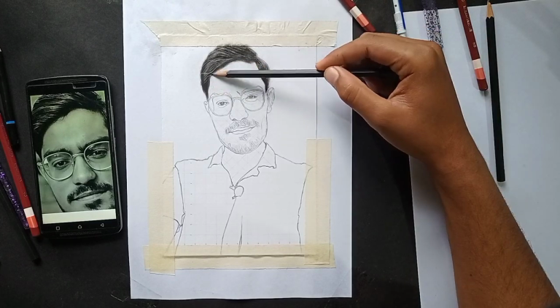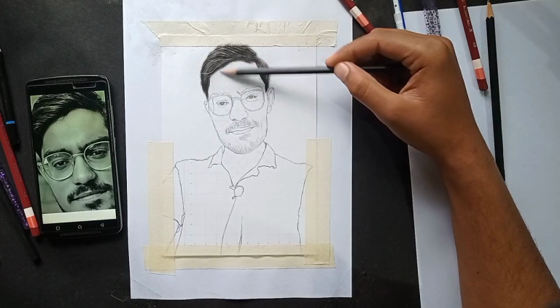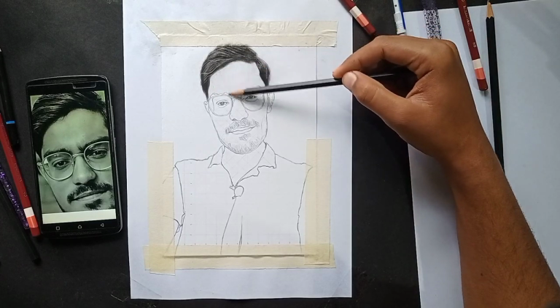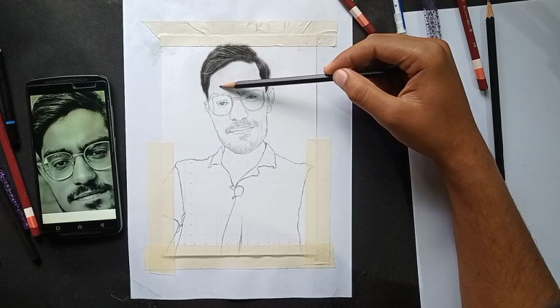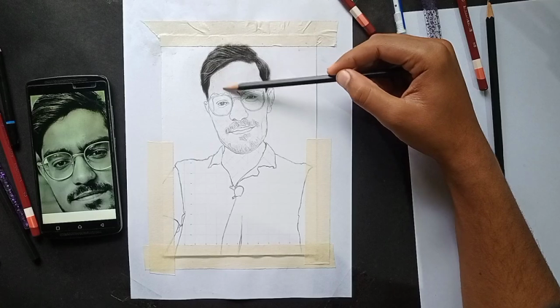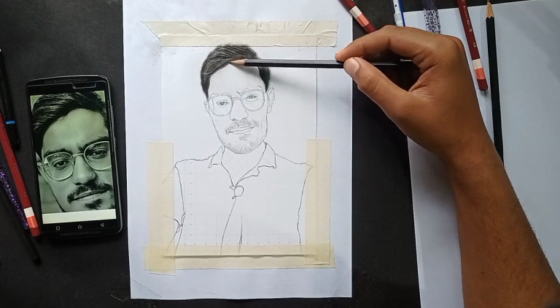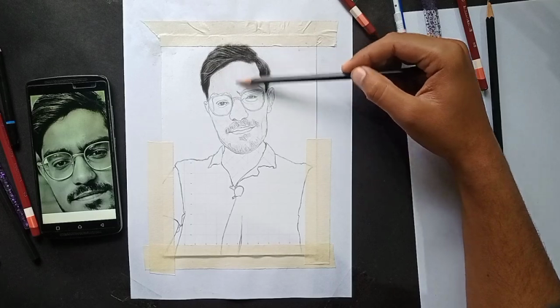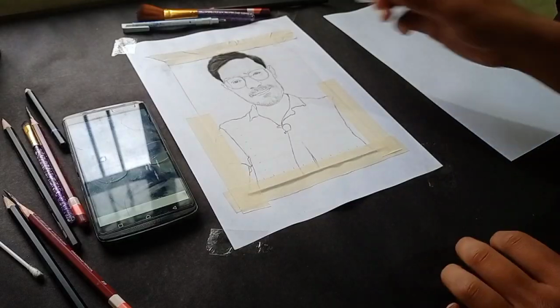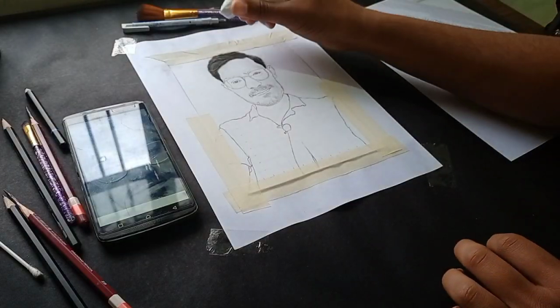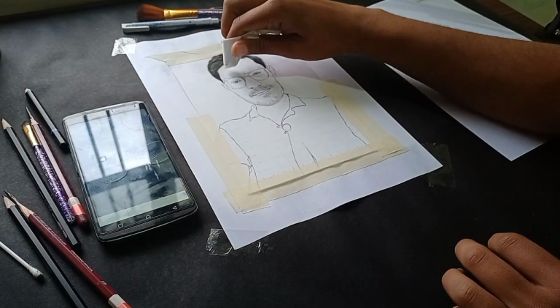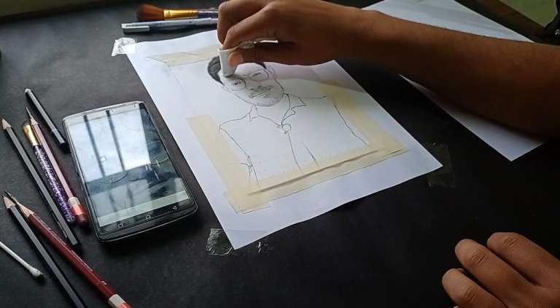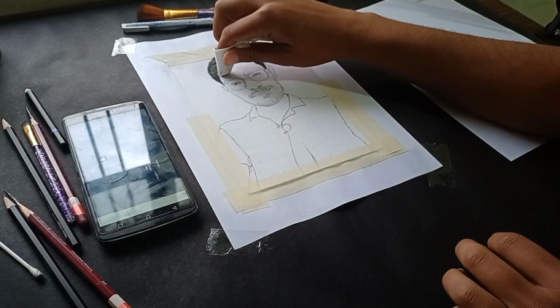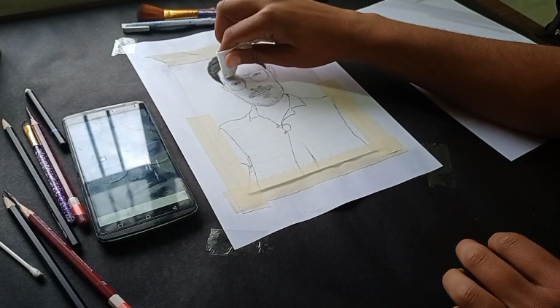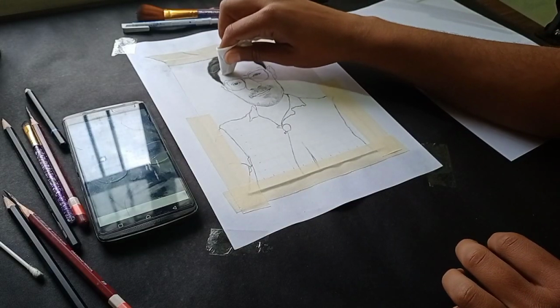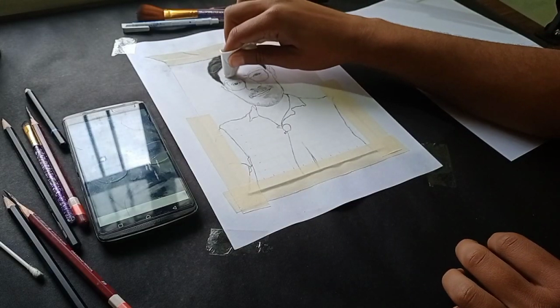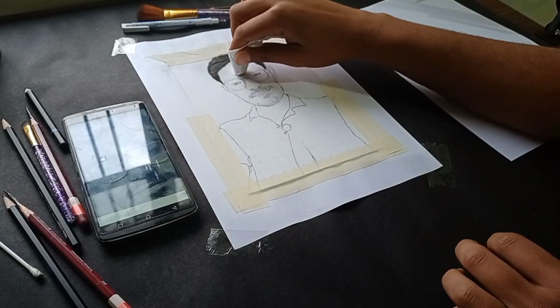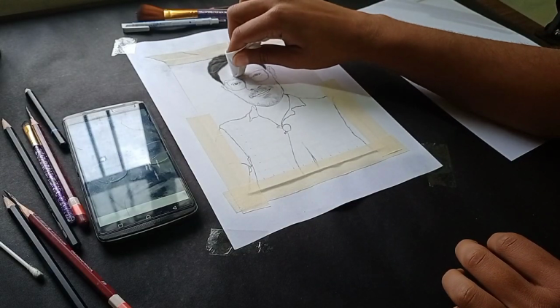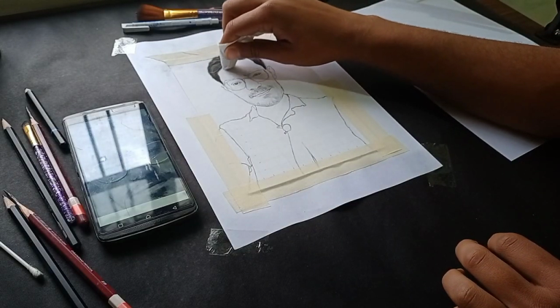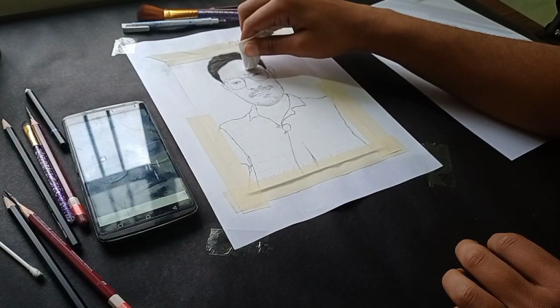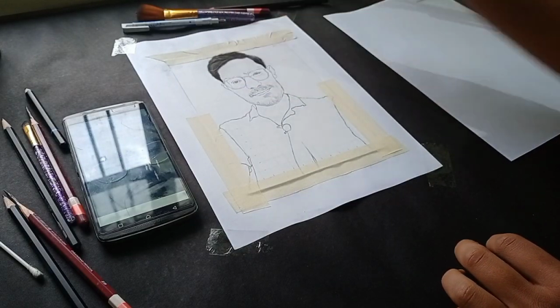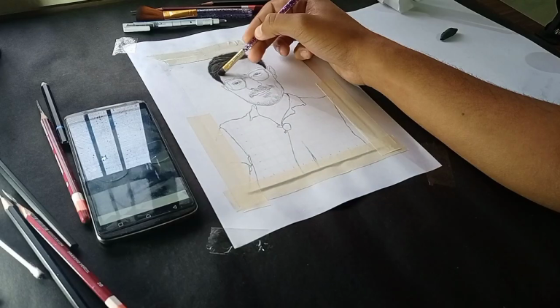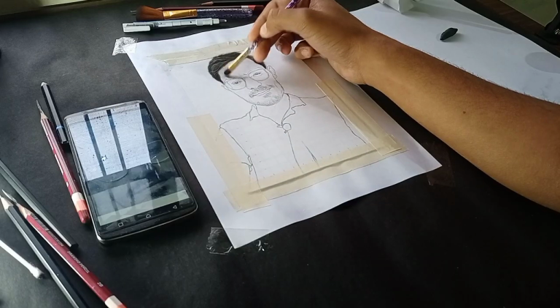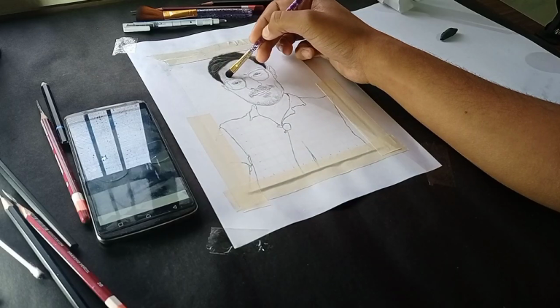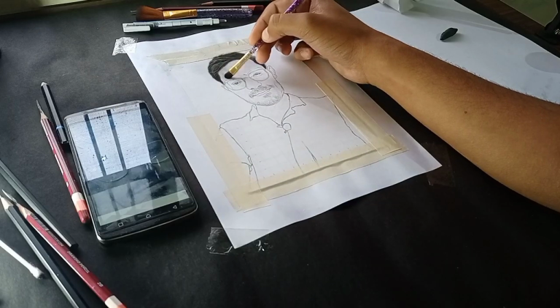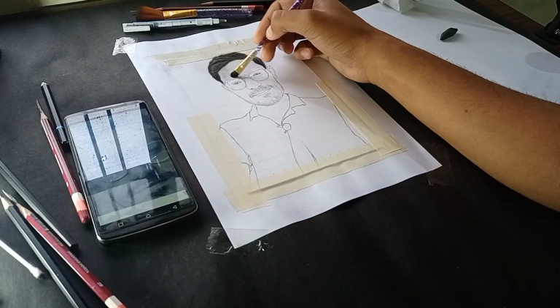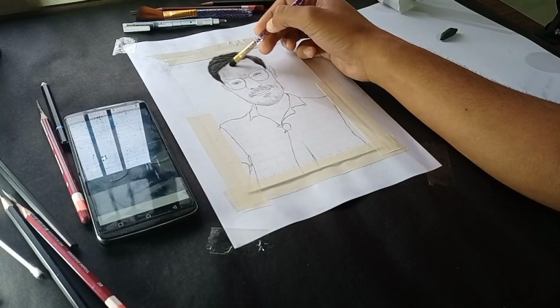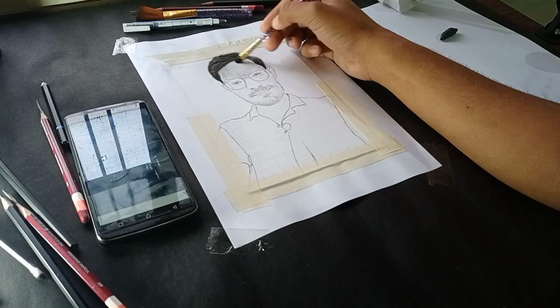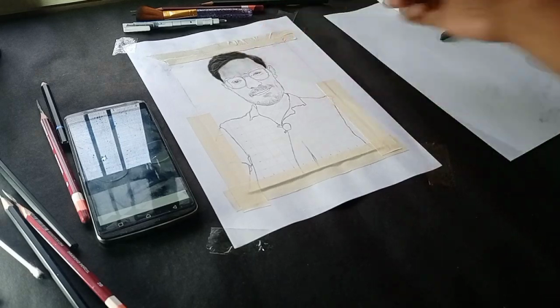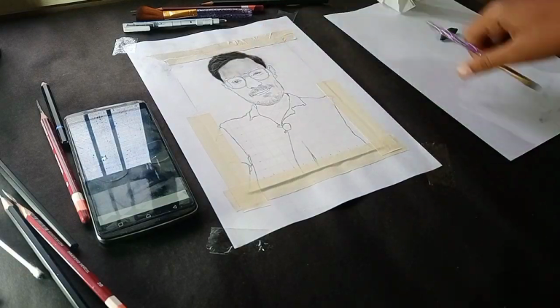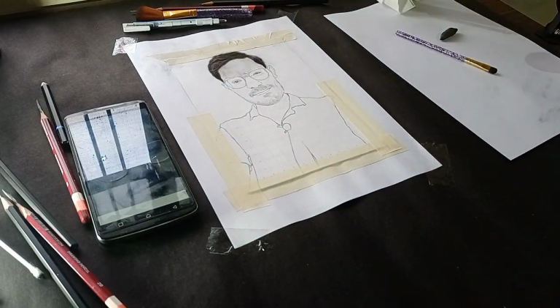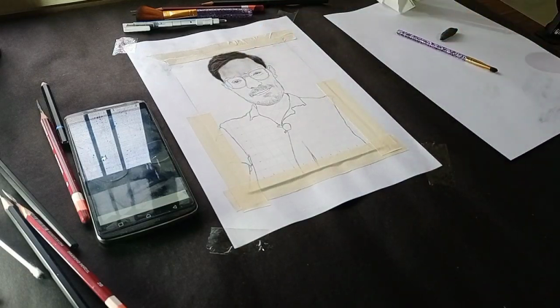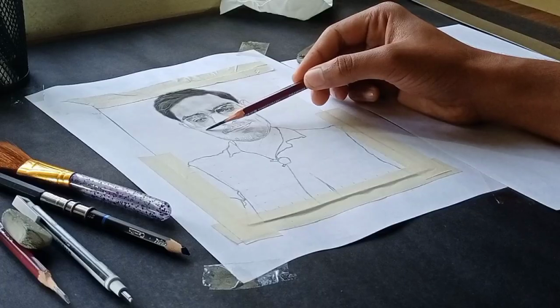Then I will use tissue paper and a brush to blend the areas I have shaded with the pencil, so it will come out with a realistic look.